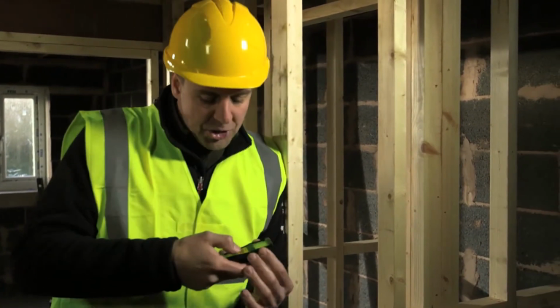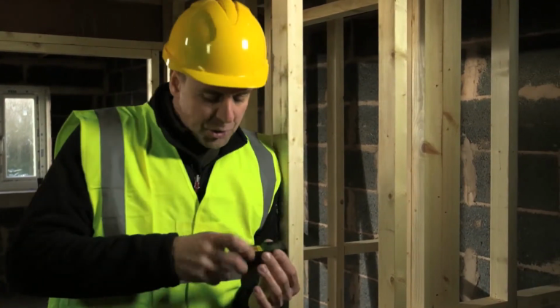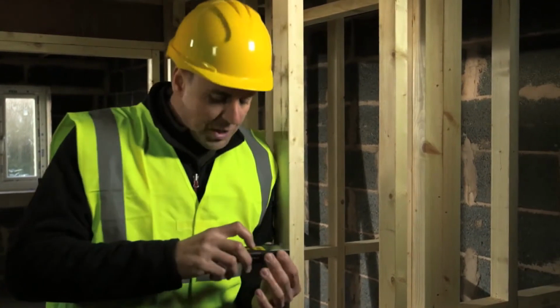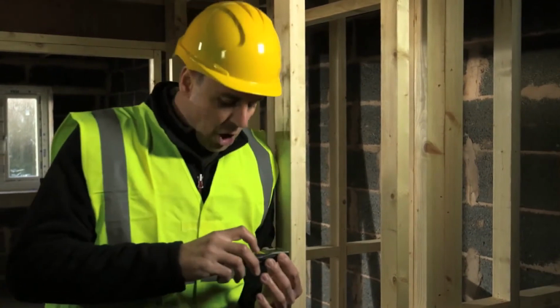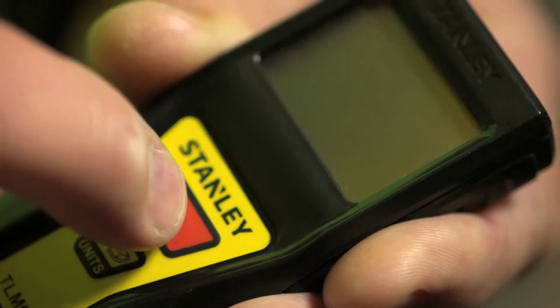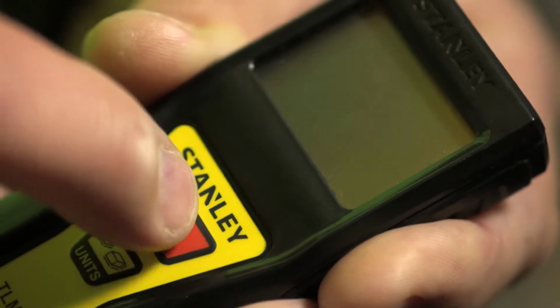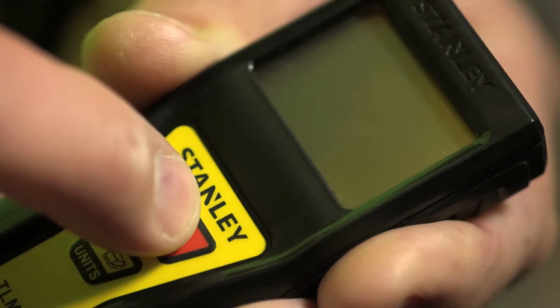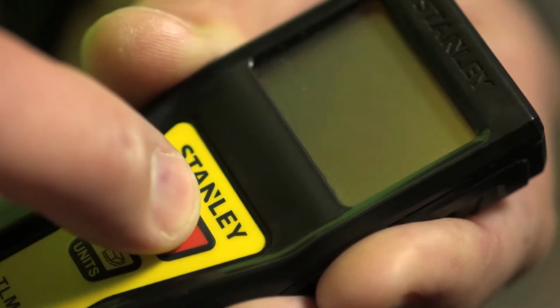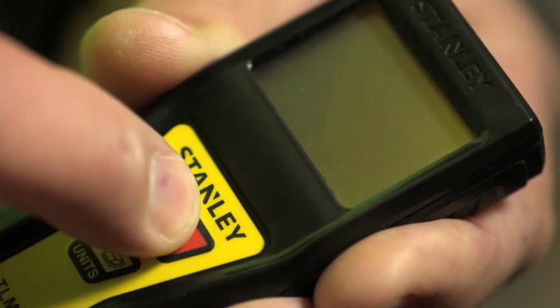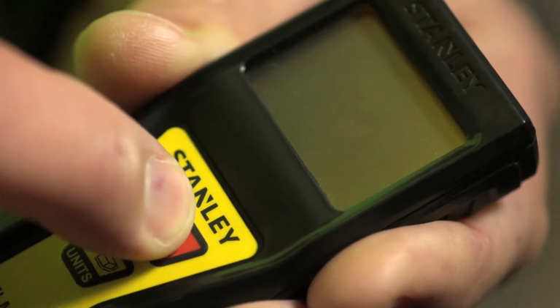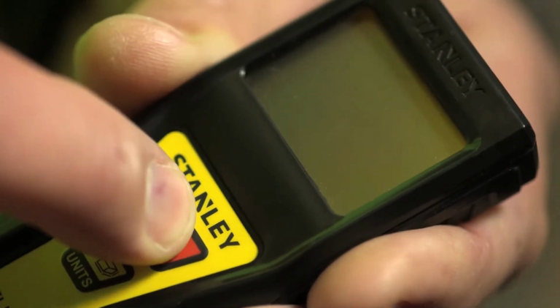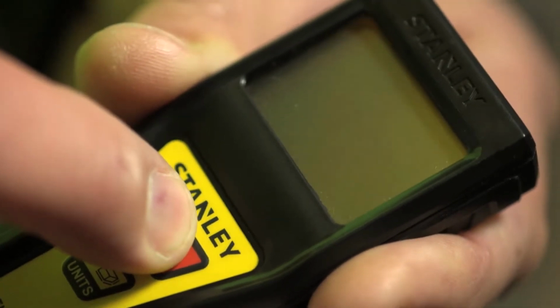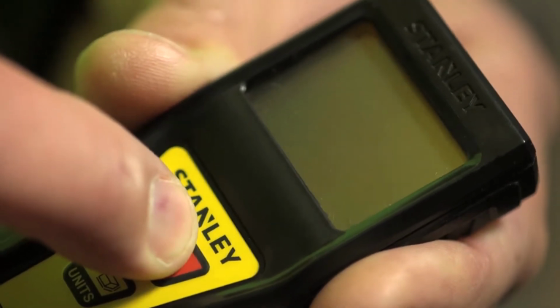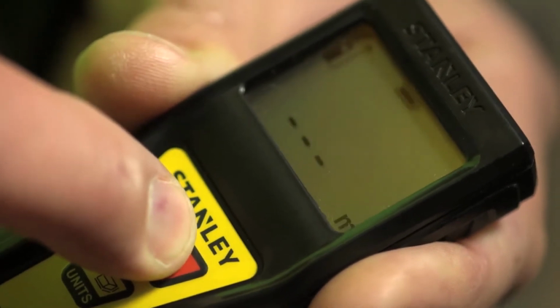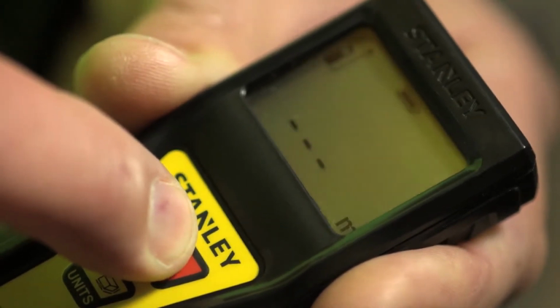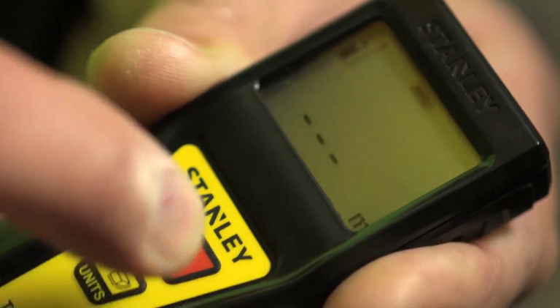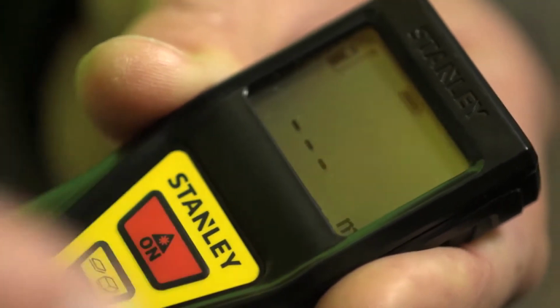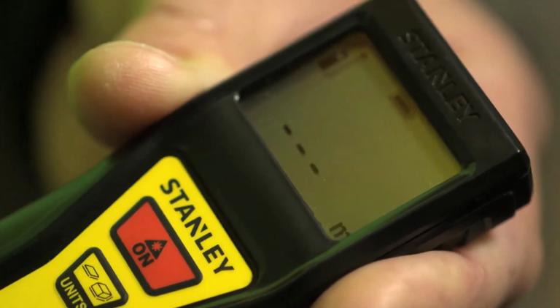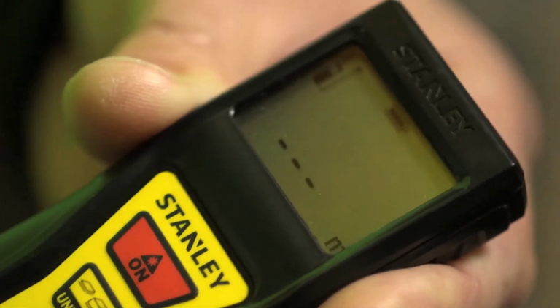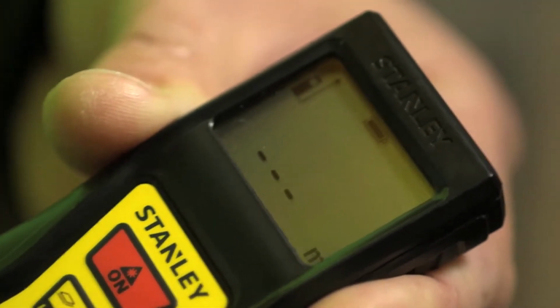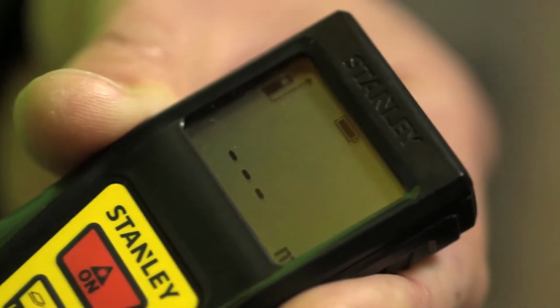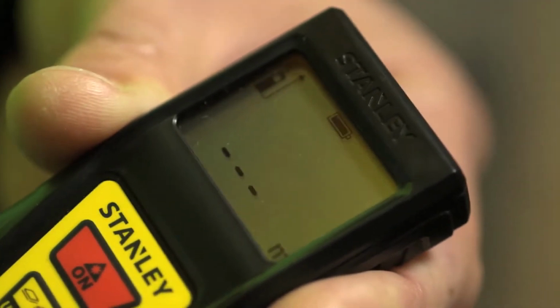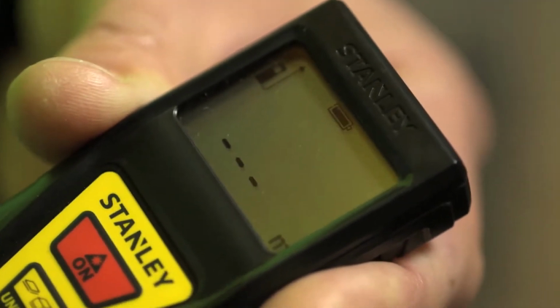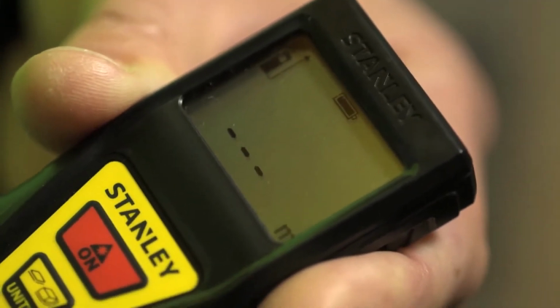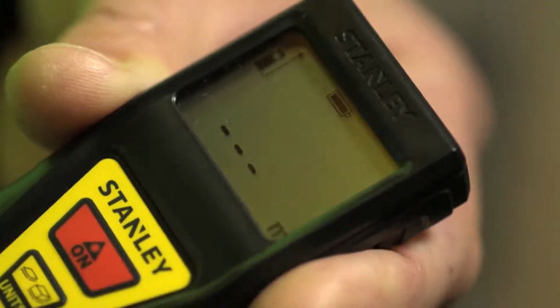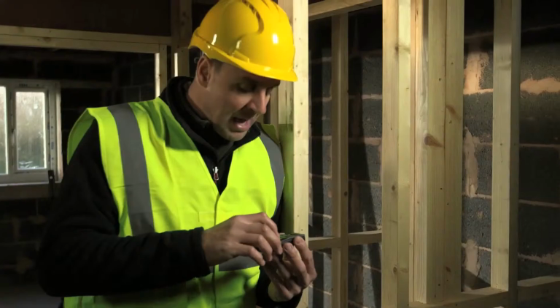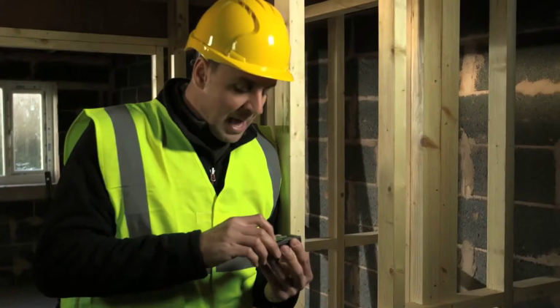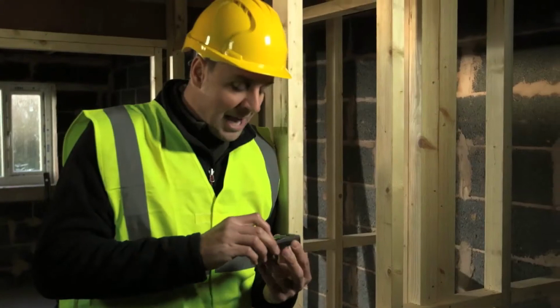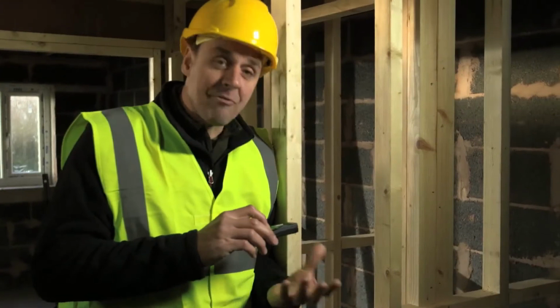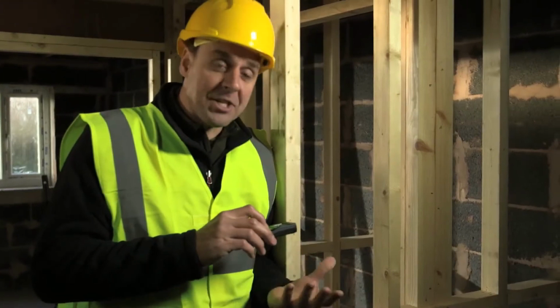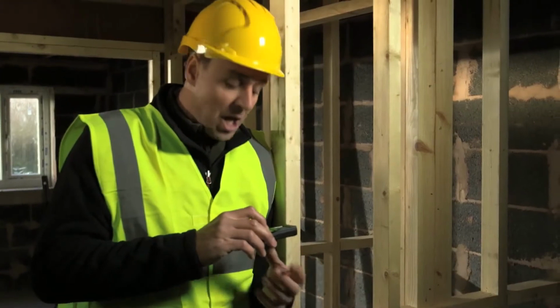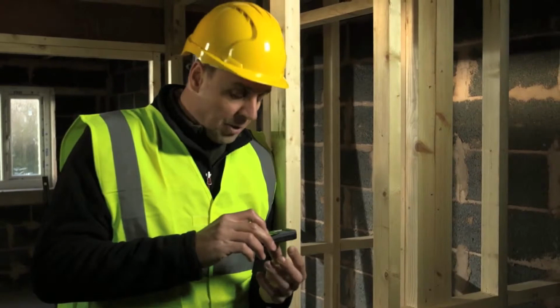To switch on, just hold the on button — it gives you the battery life indication and you're ready to go.